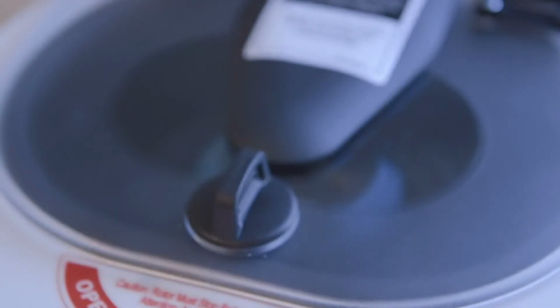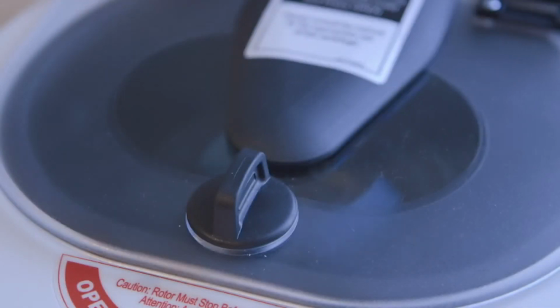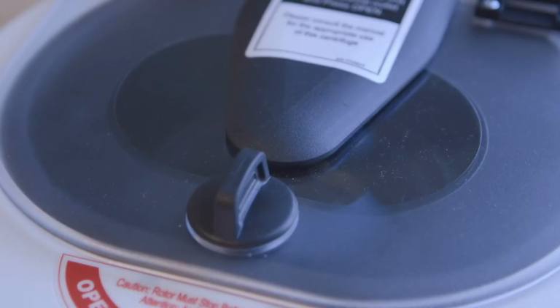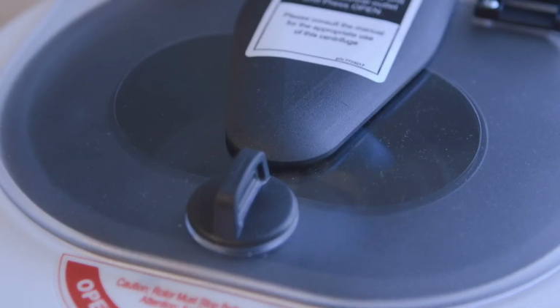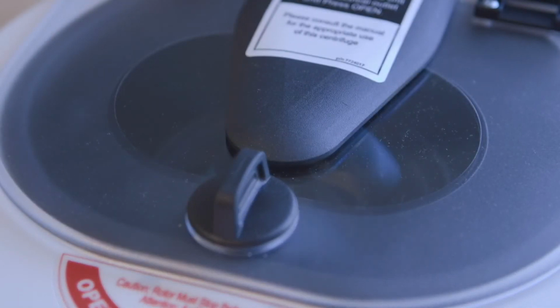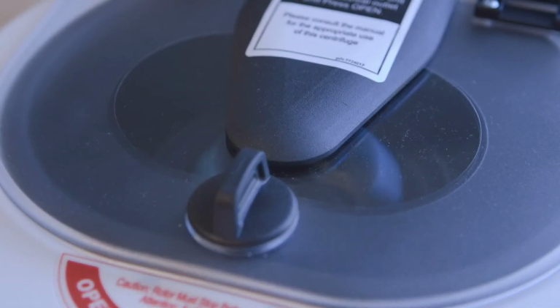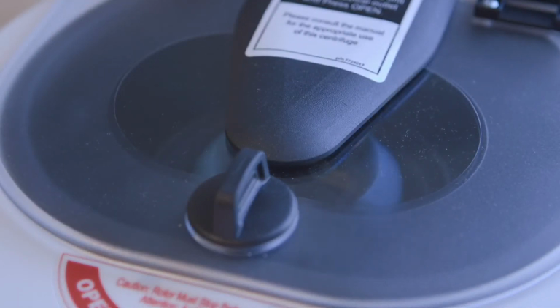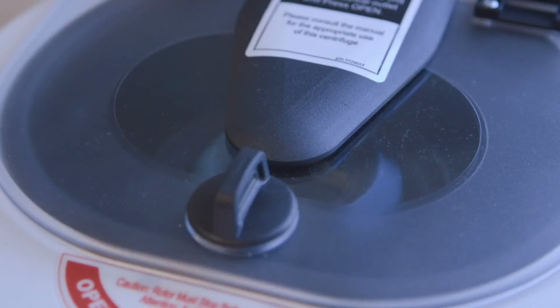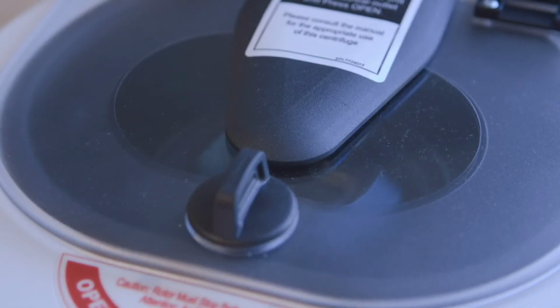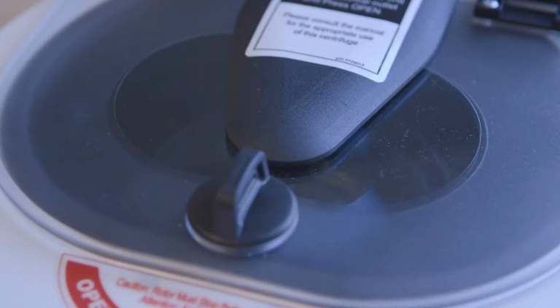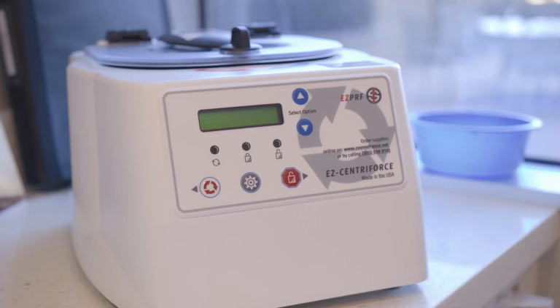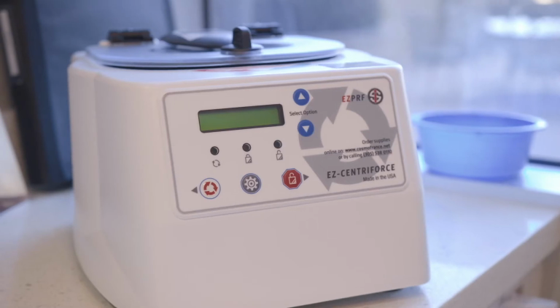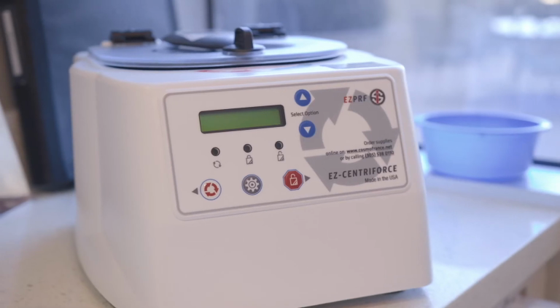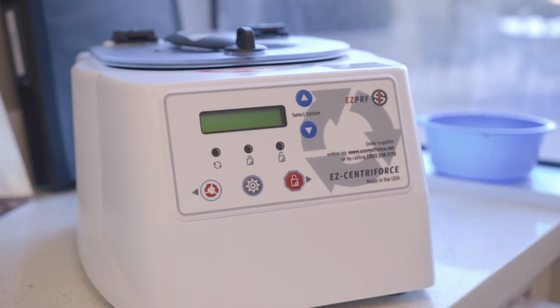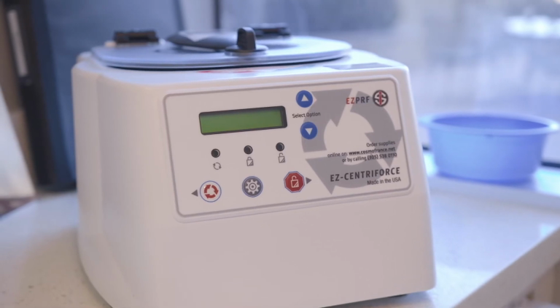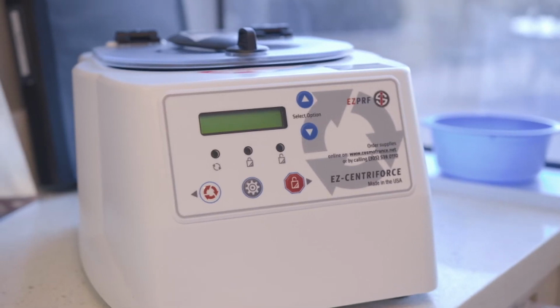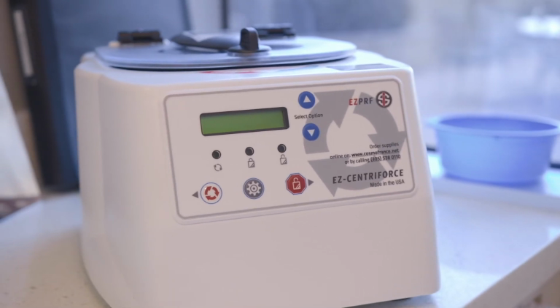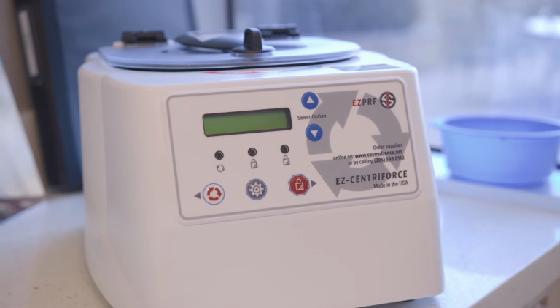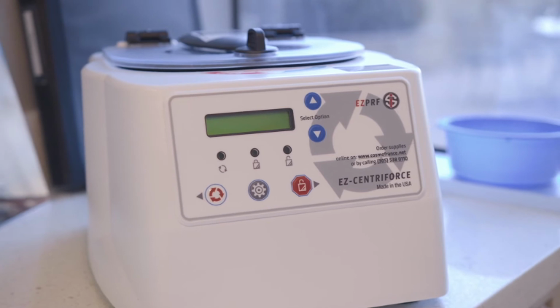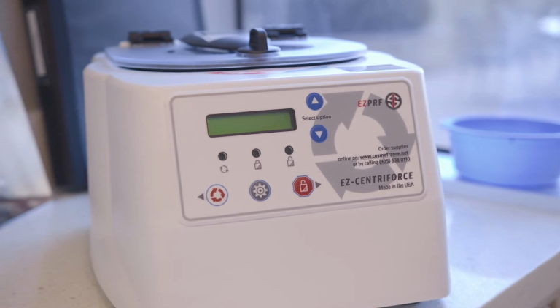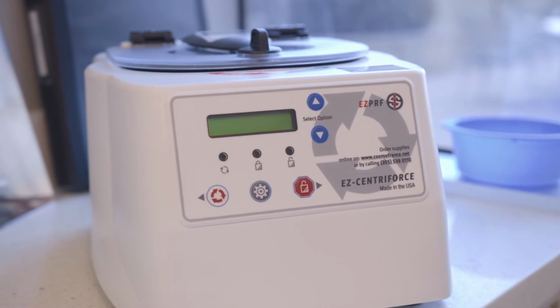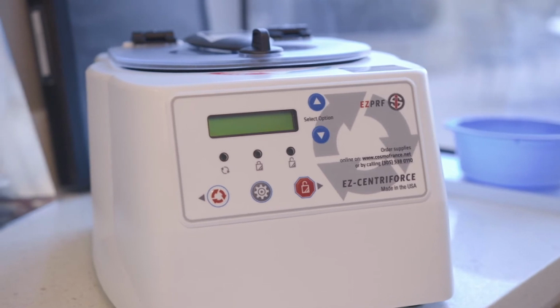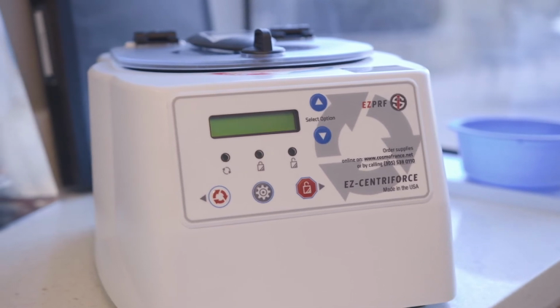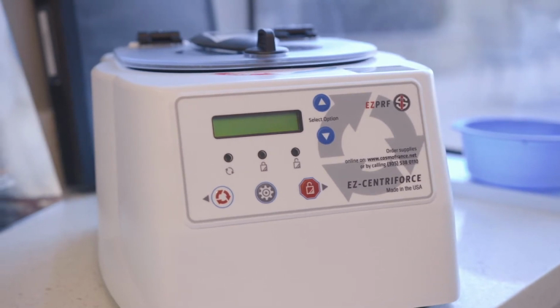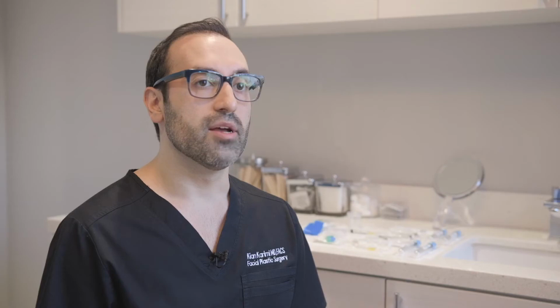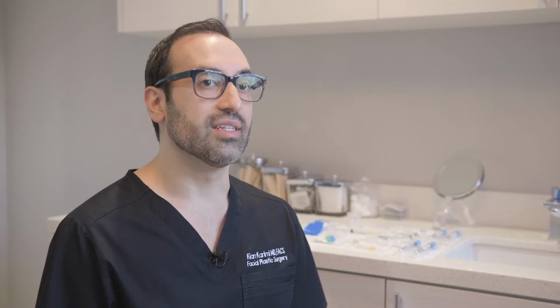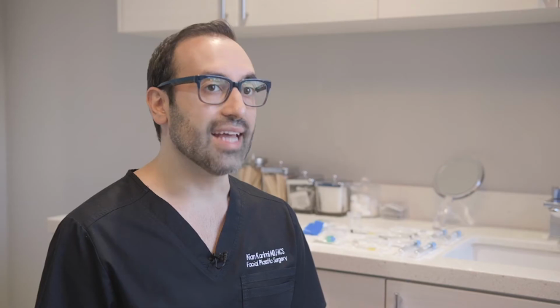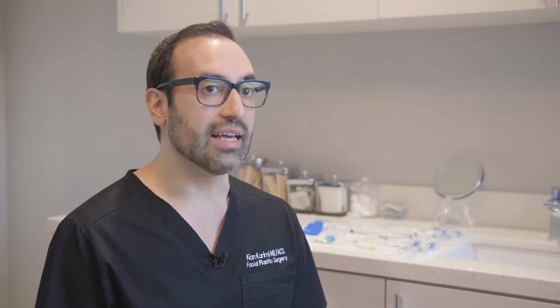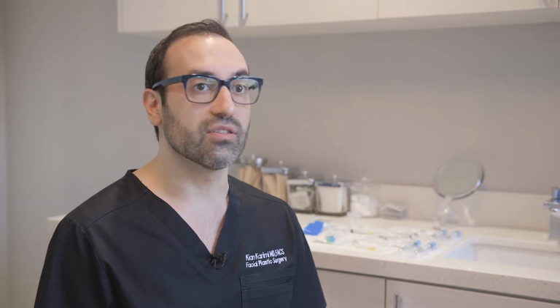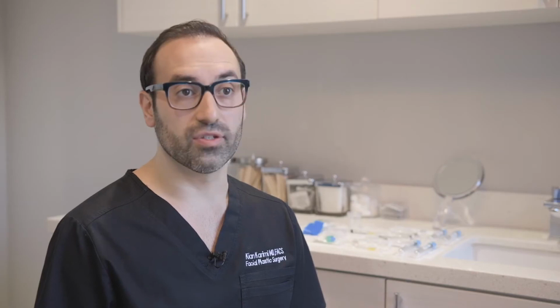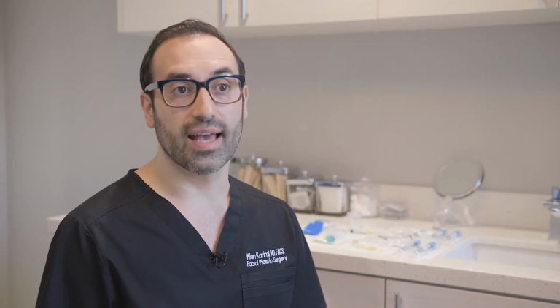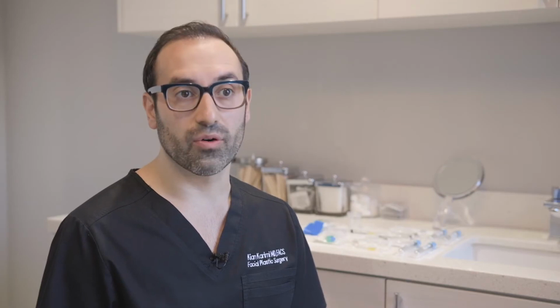The main advantage of PRF over PRP is the slow release of growth factors from the platelets, measured in days versus hours.